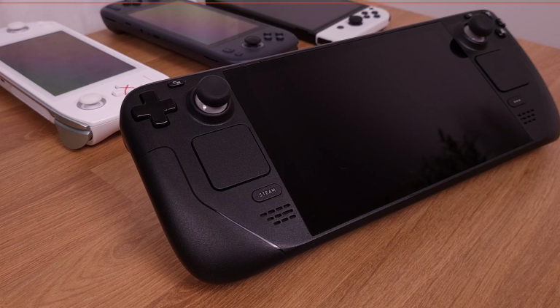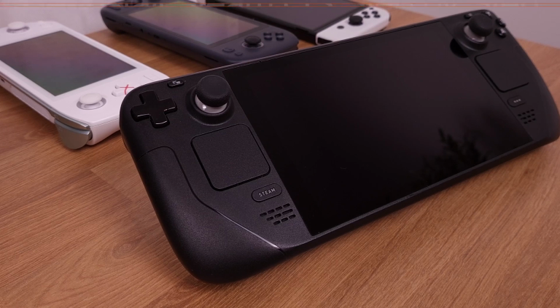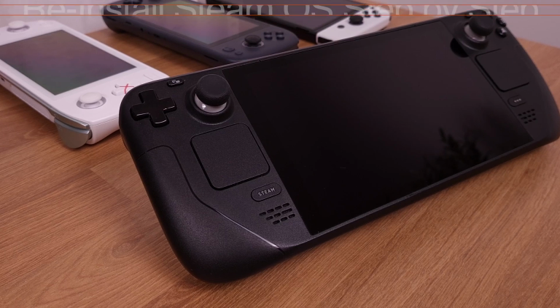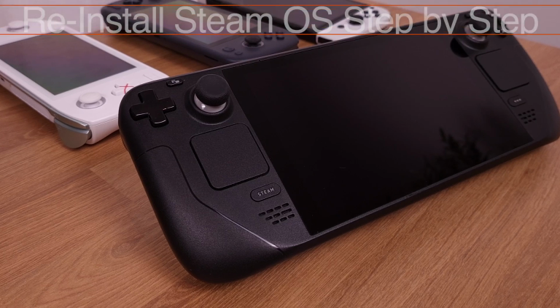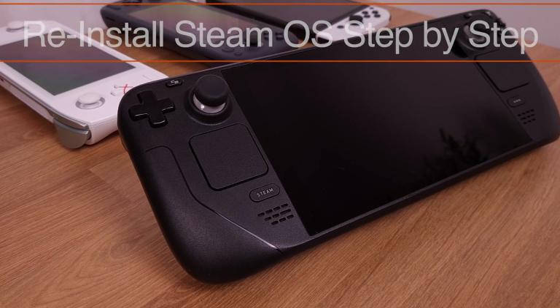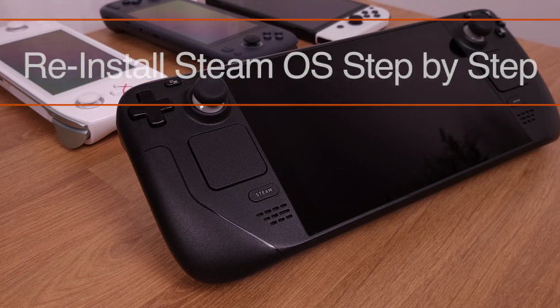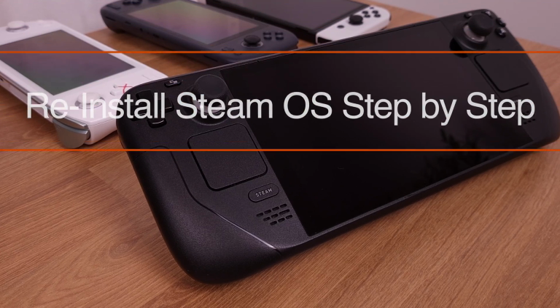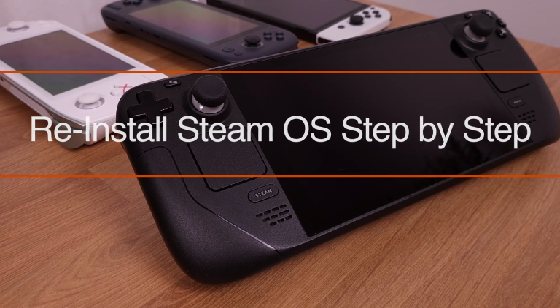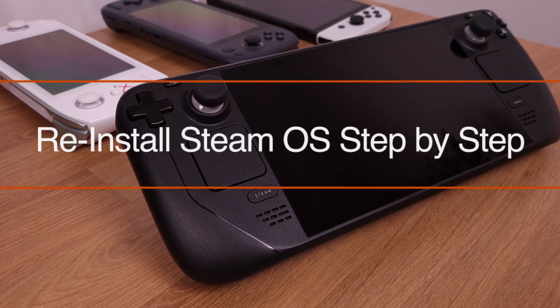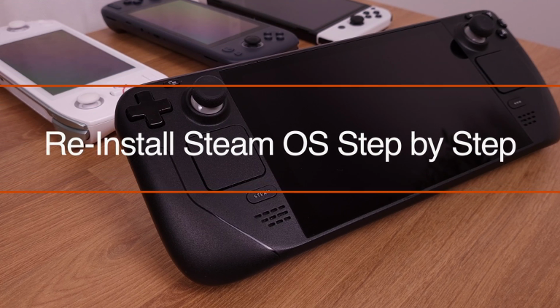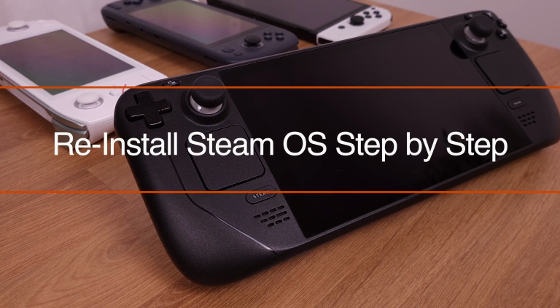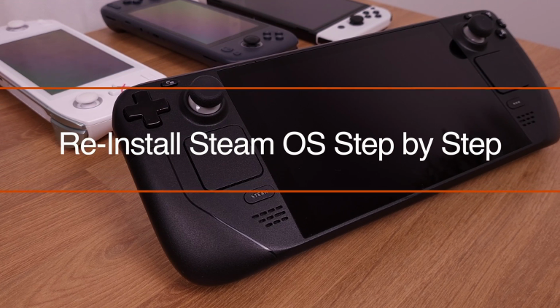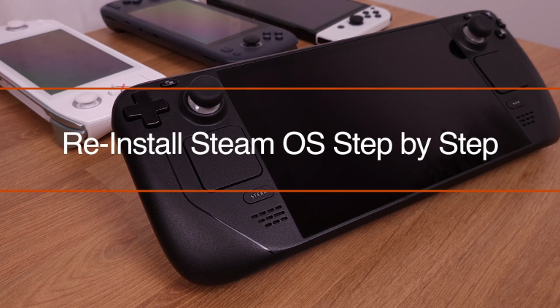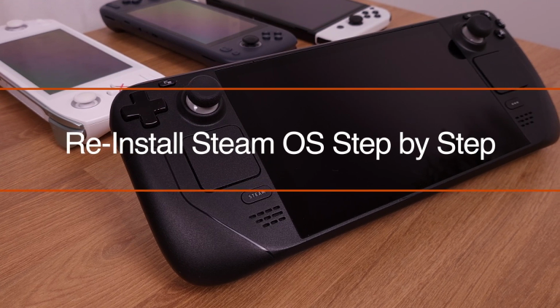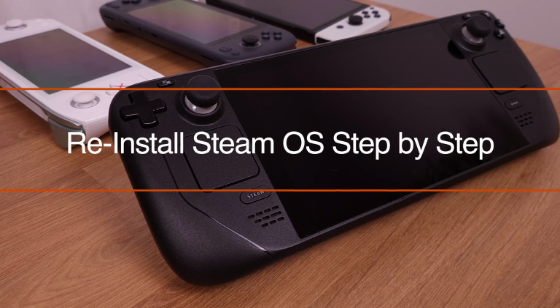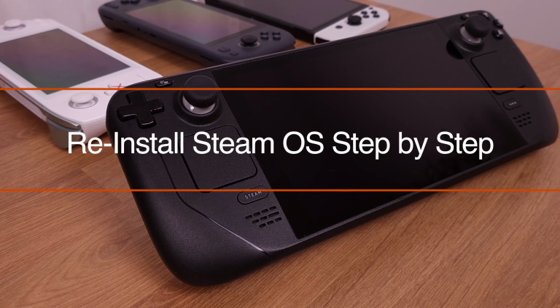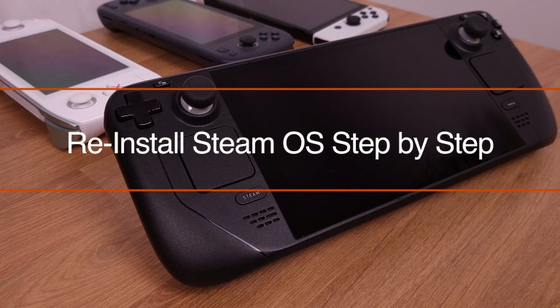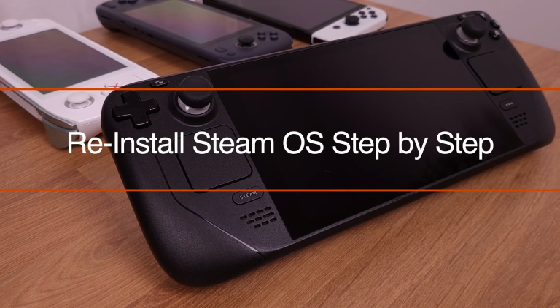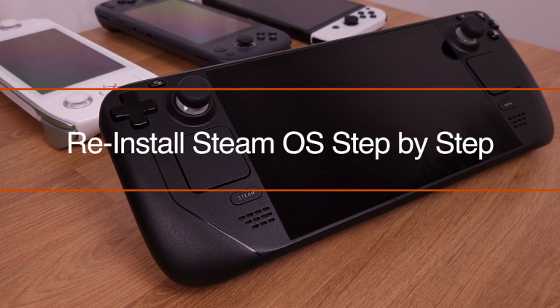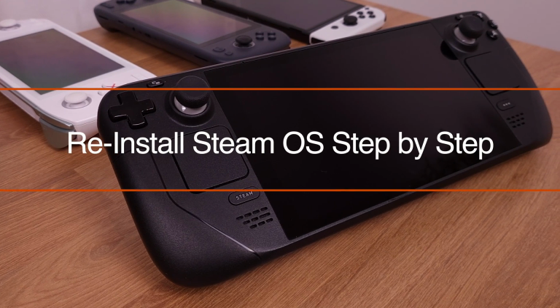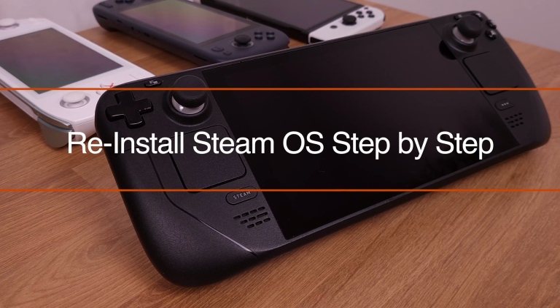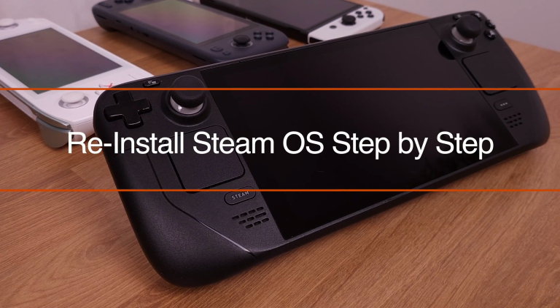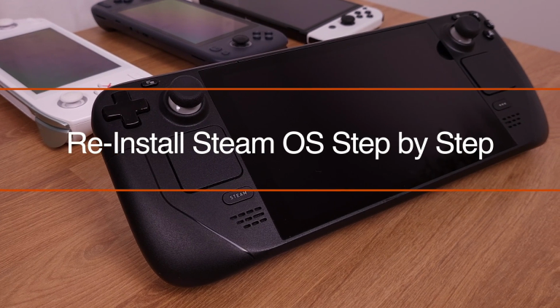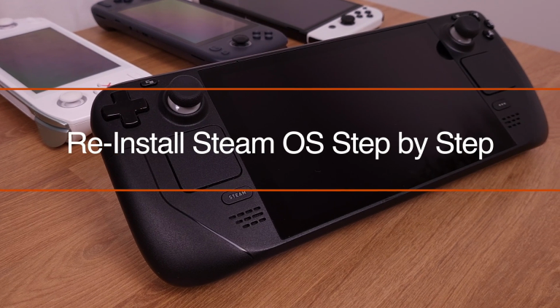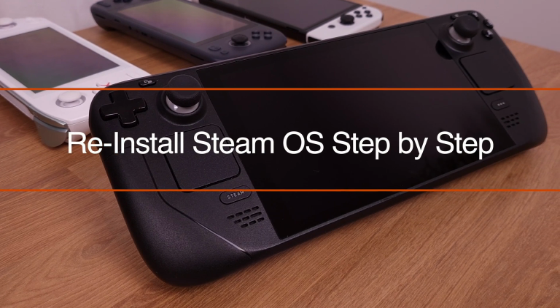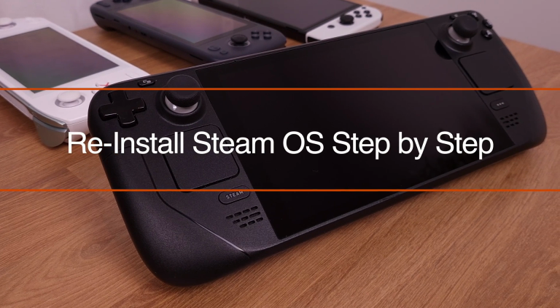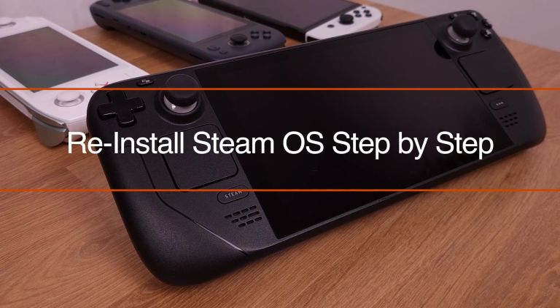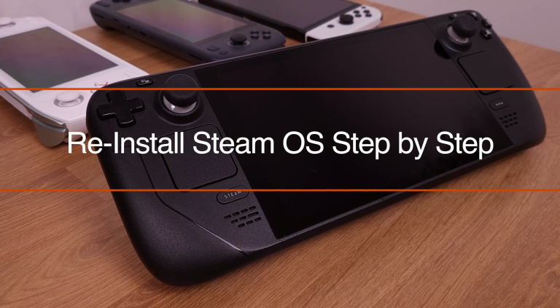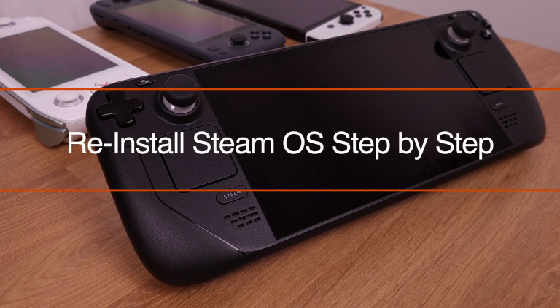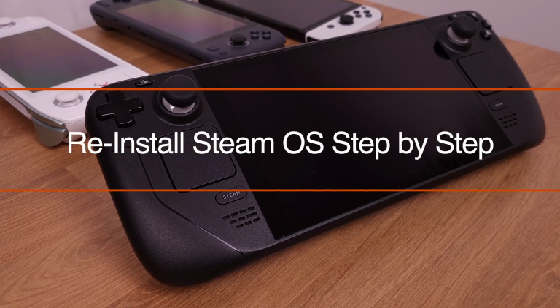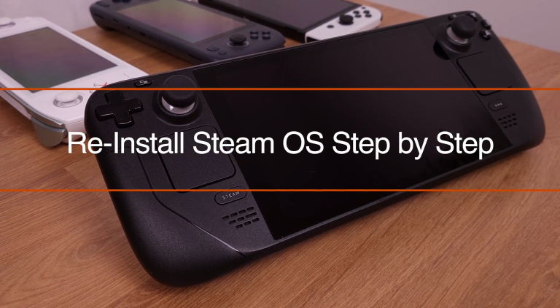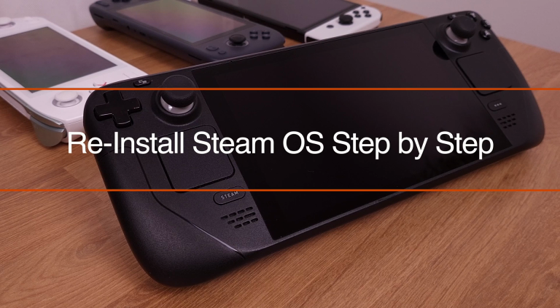Hello guys, today I will show you how to reinstall SteamOS on your Steam Deck step by step.